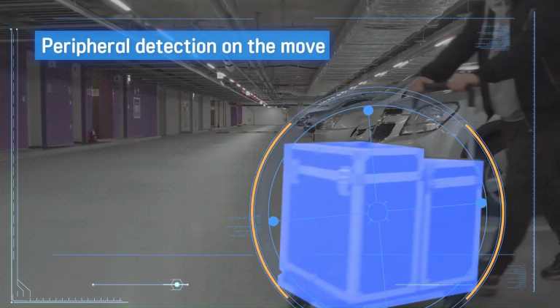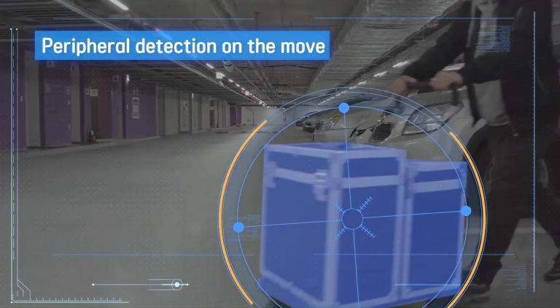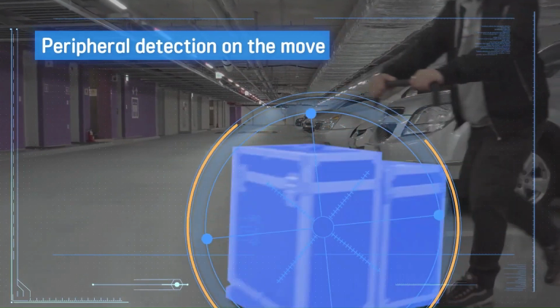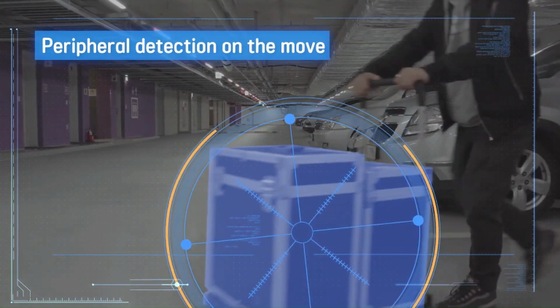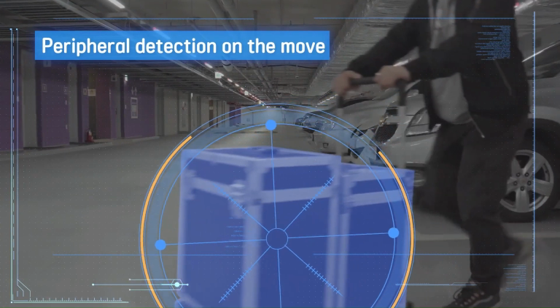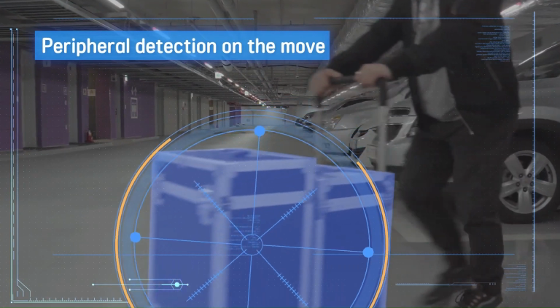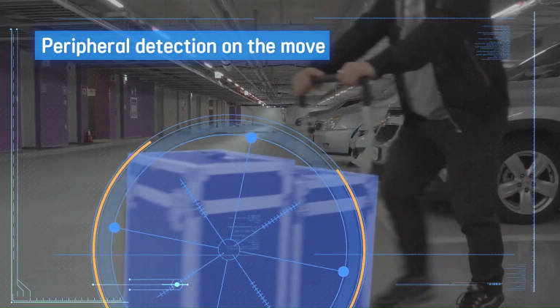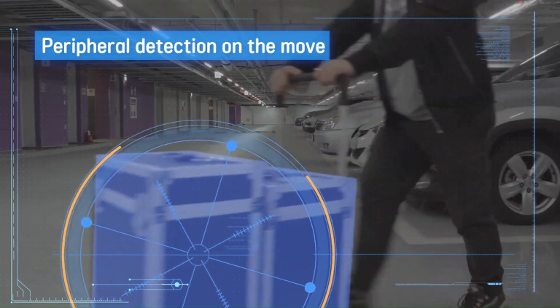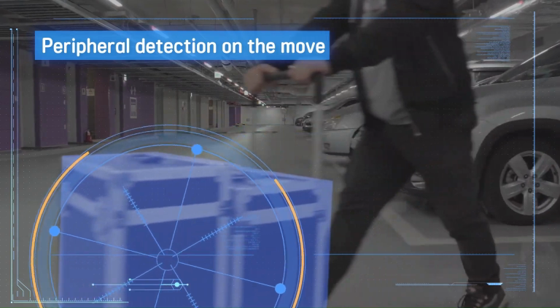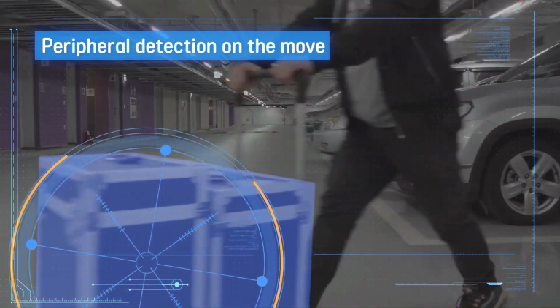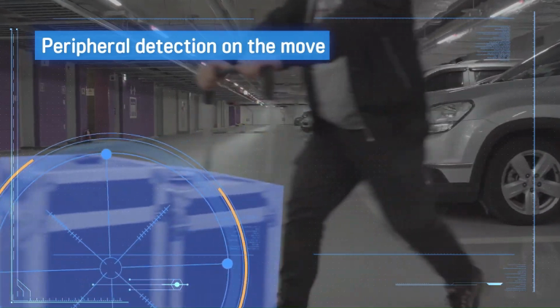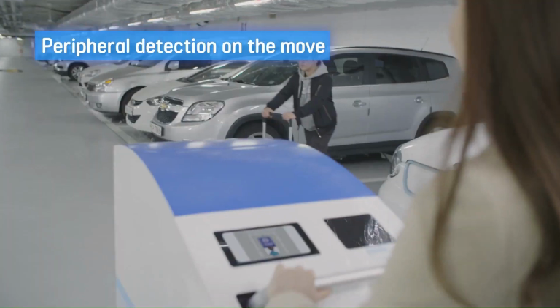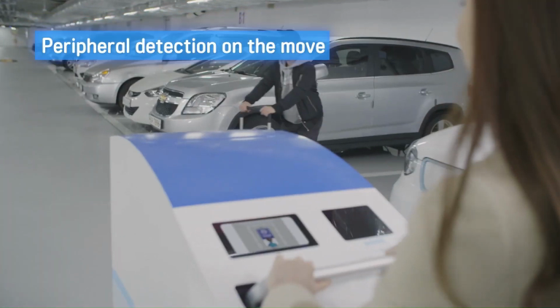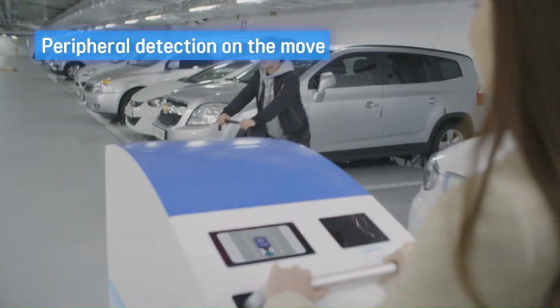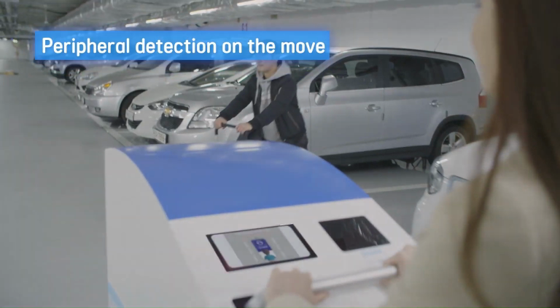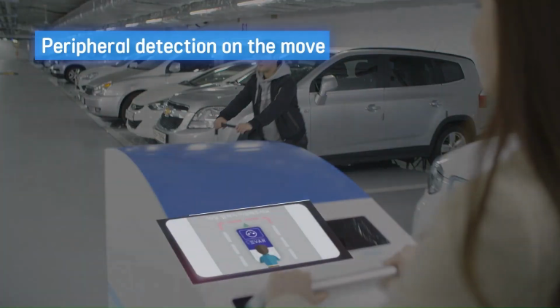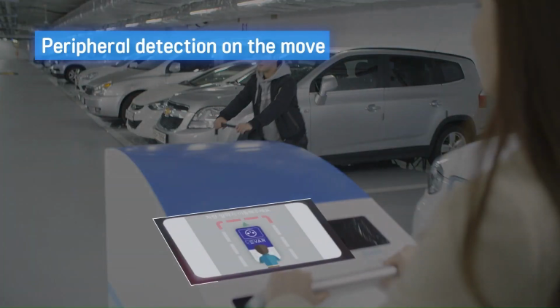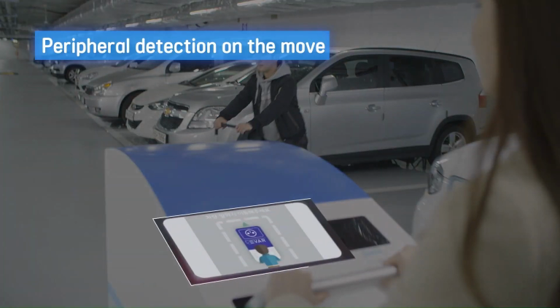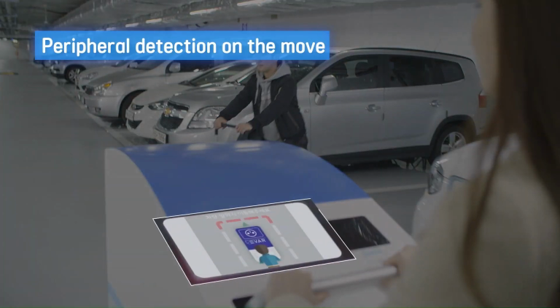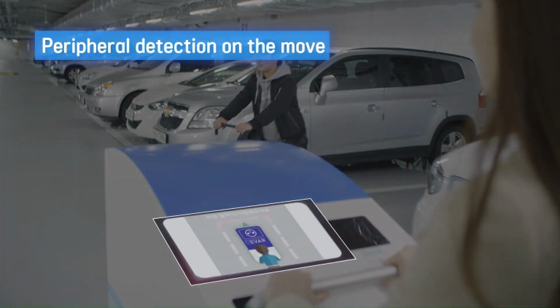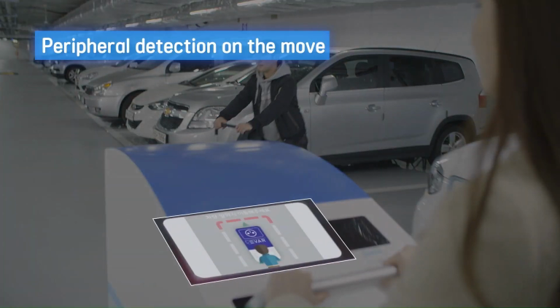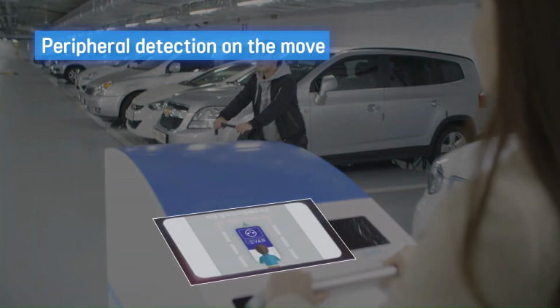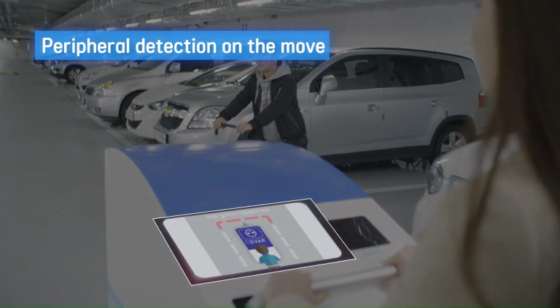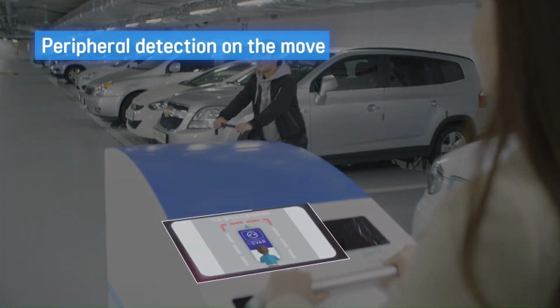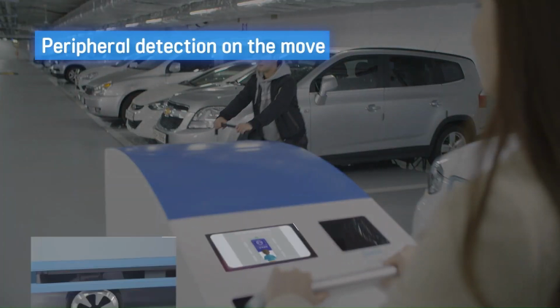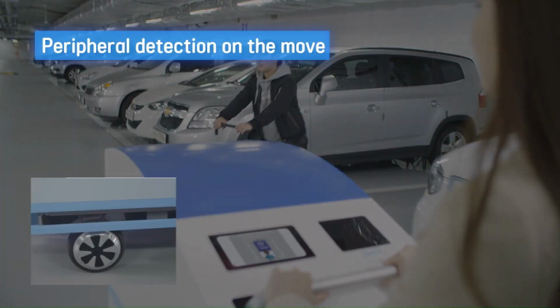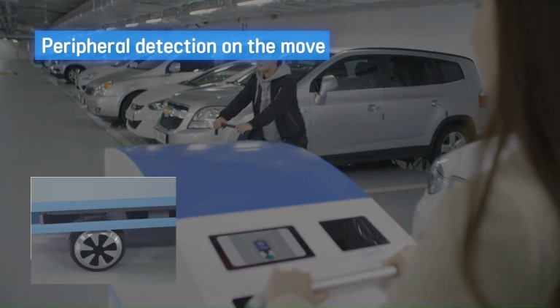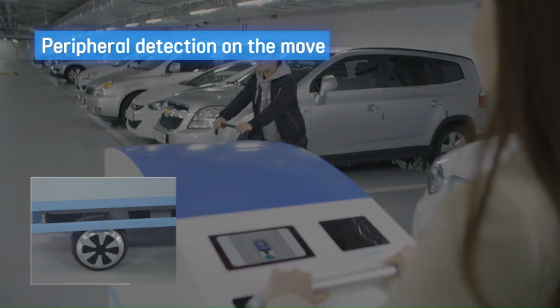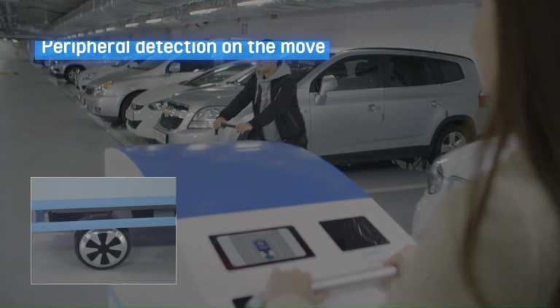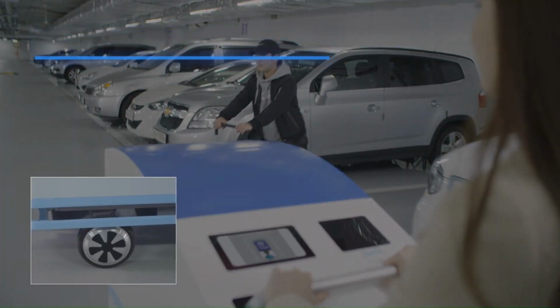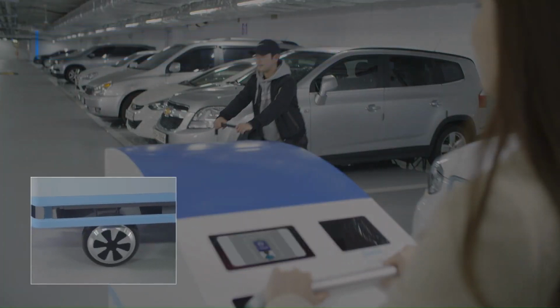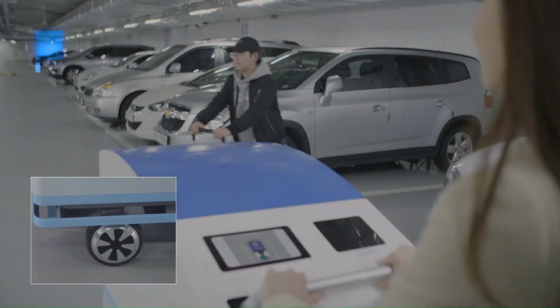If it happens to encounter an obstacle, it will use these sensors to recognize when to stop in time.